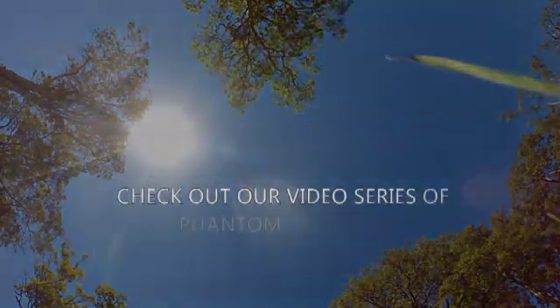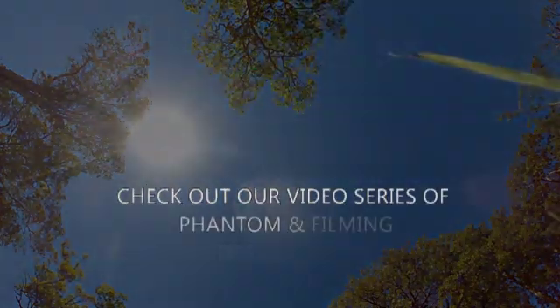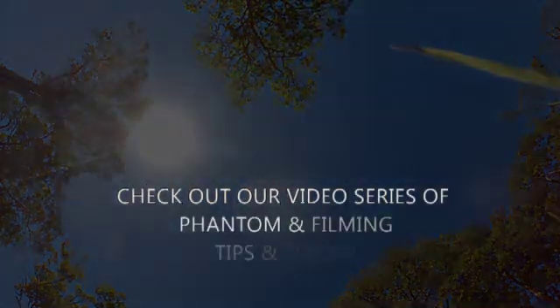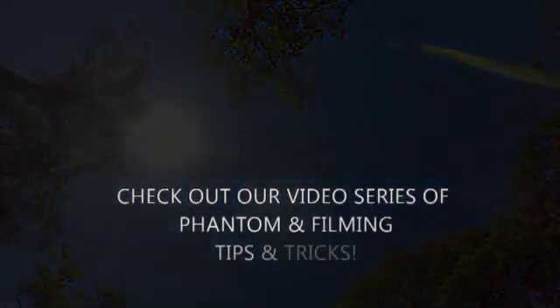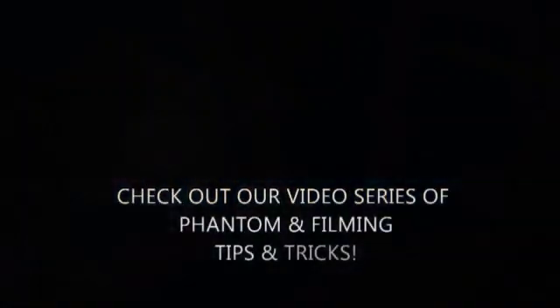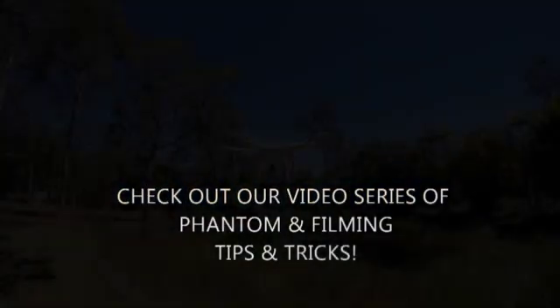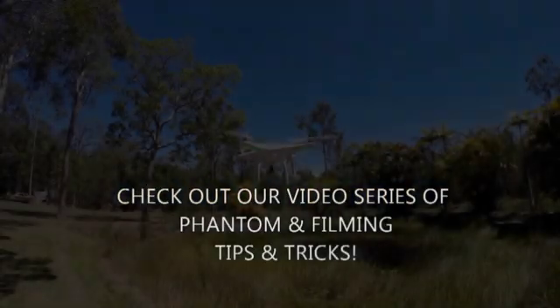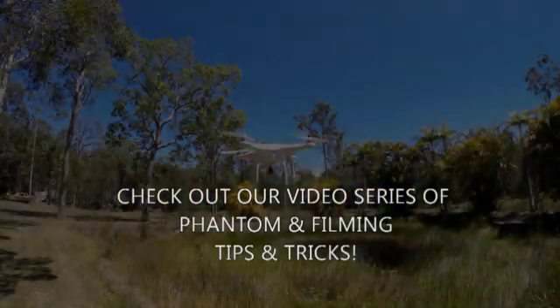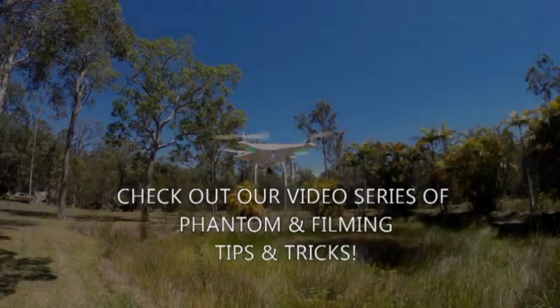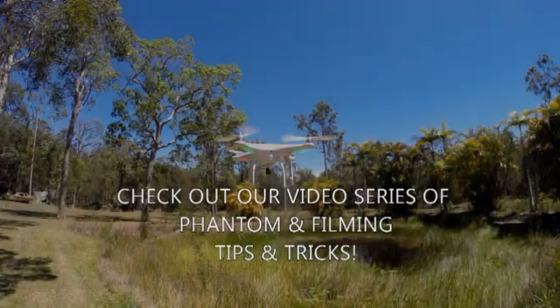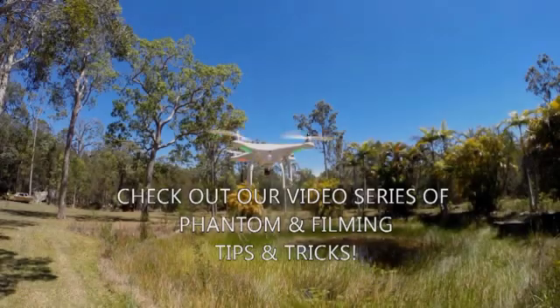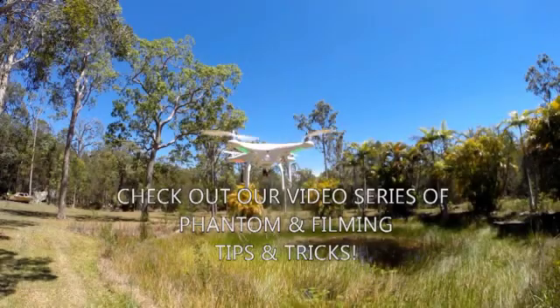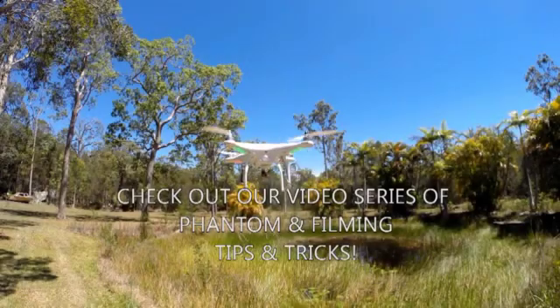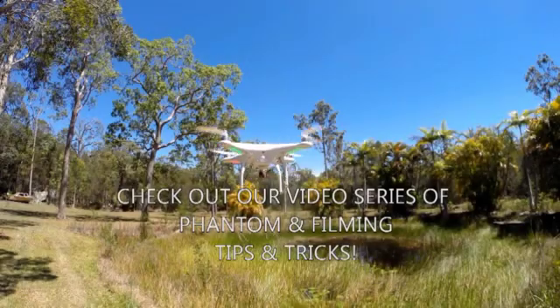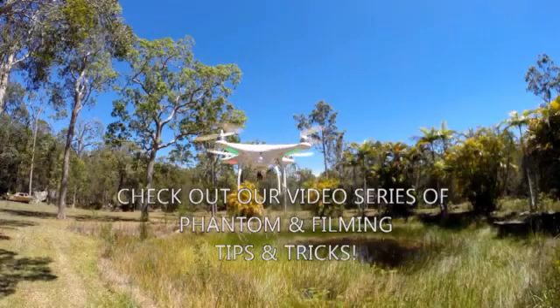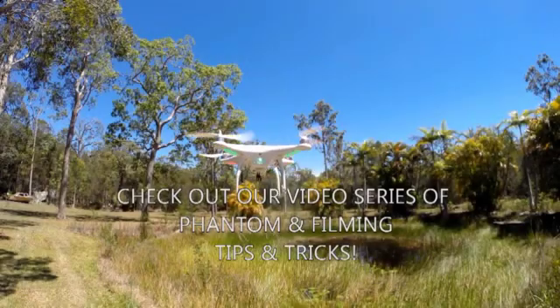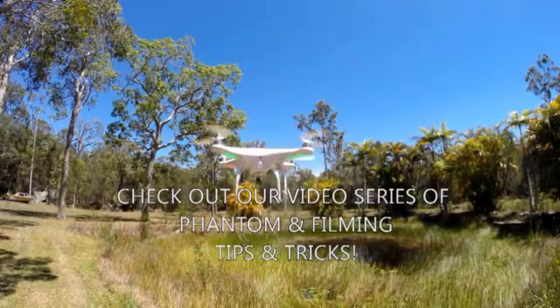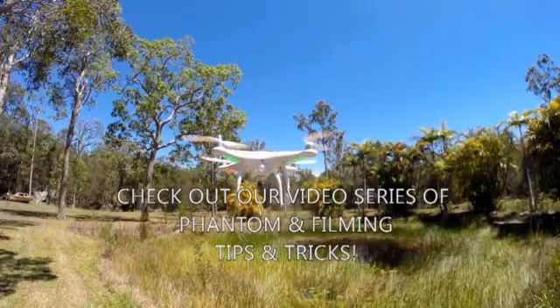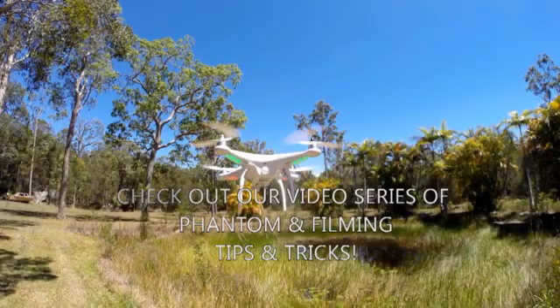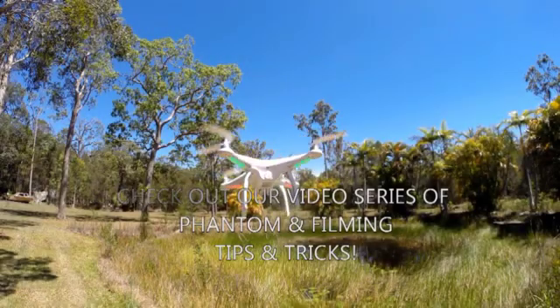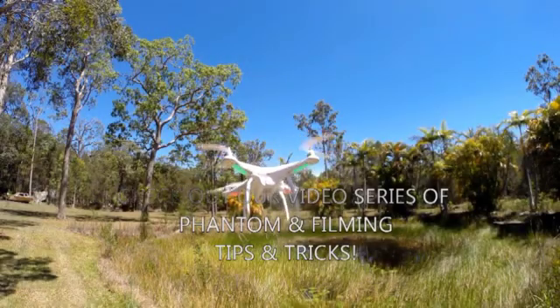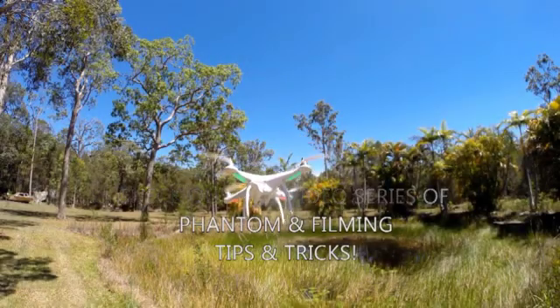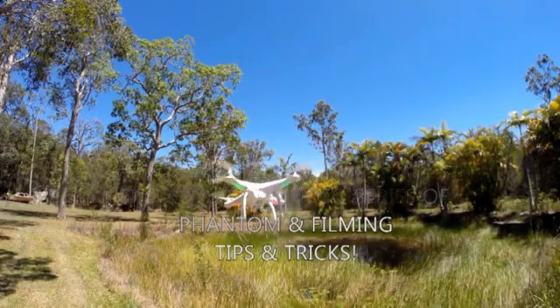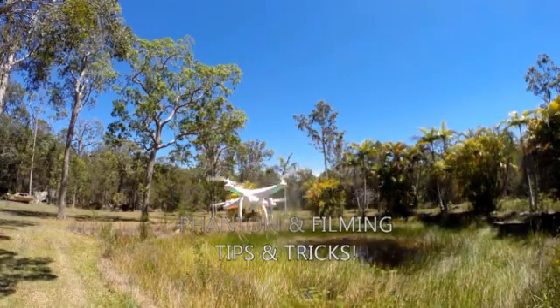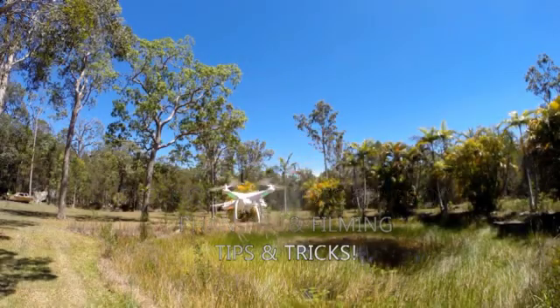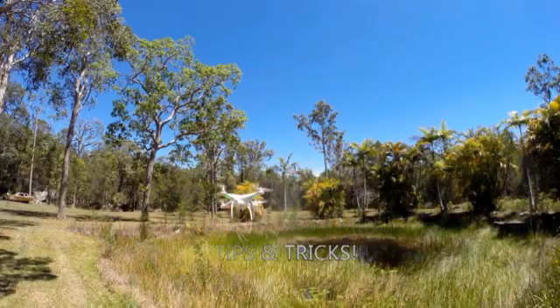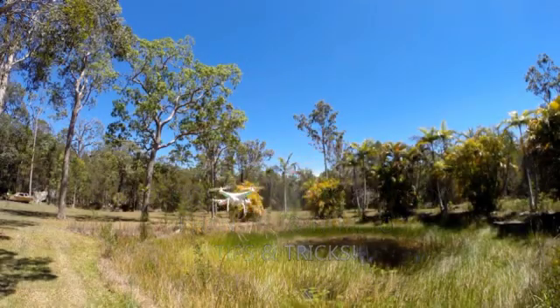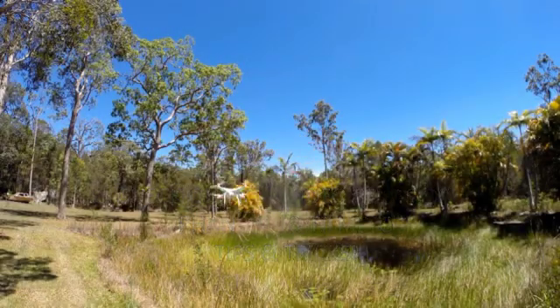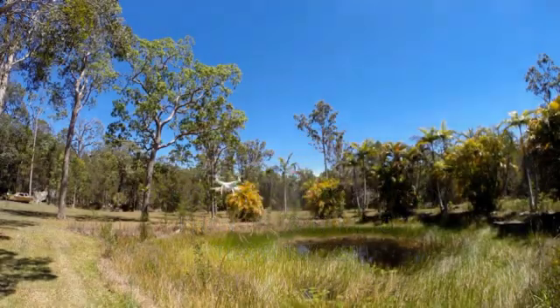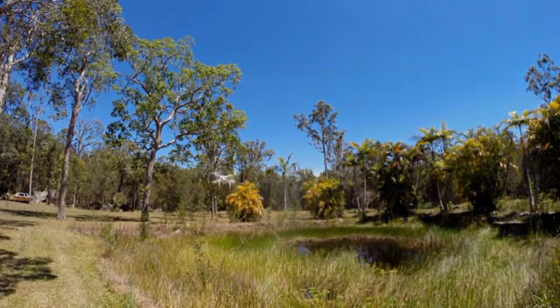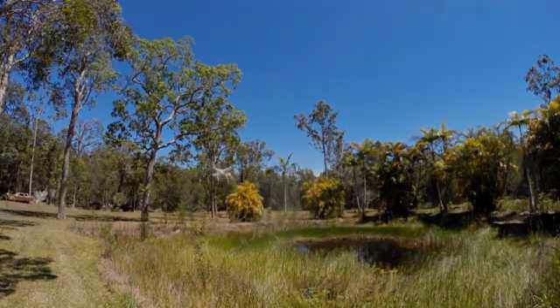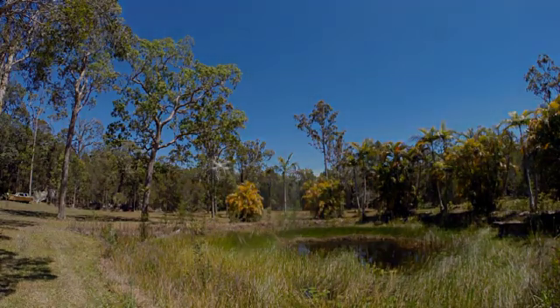Please check out our other phantom tips, tricks and comparisons. As we discover things we'll try and post them online, and happy flying.